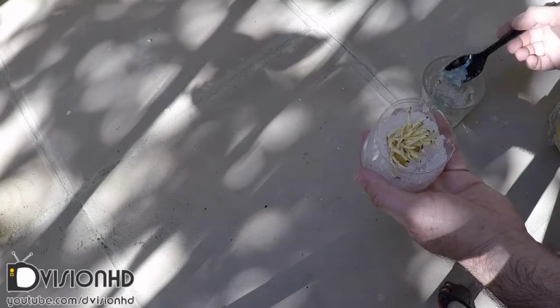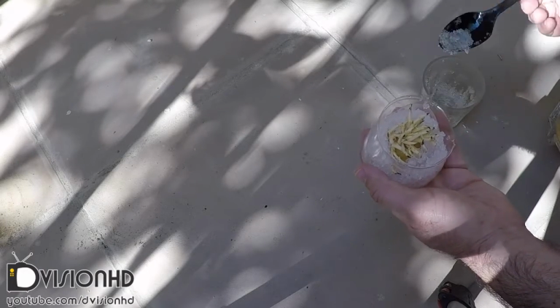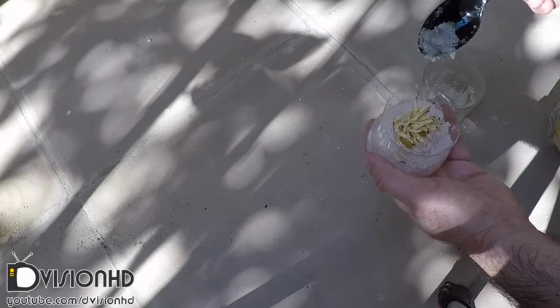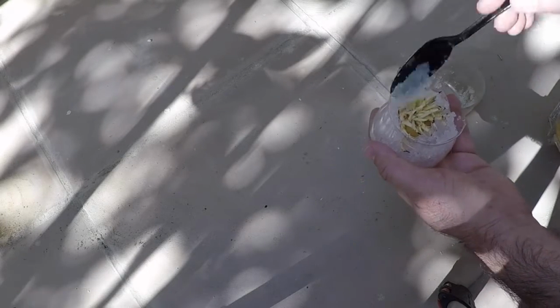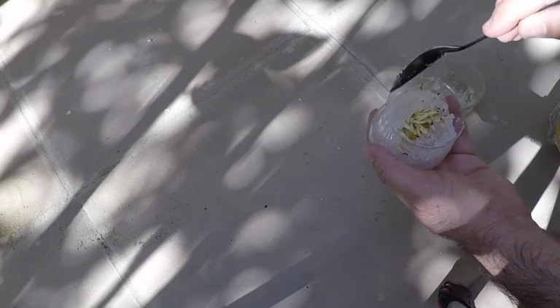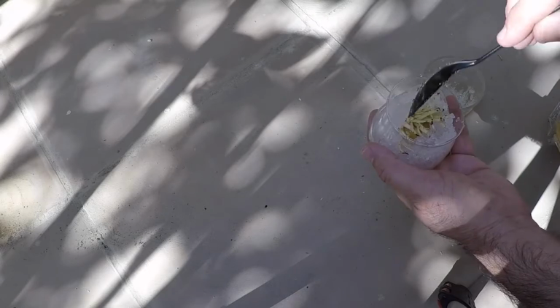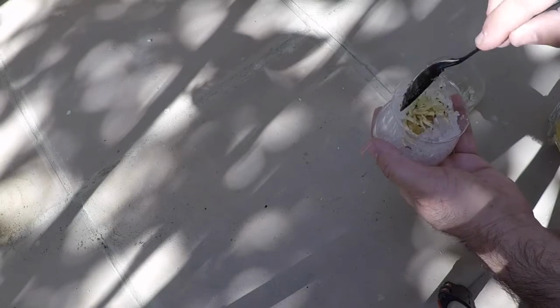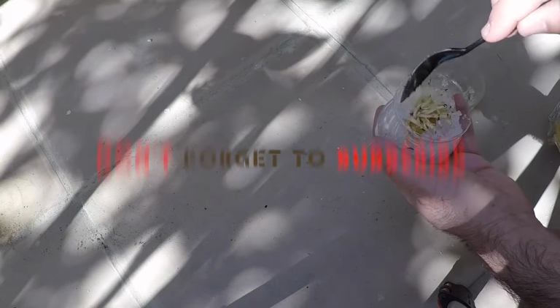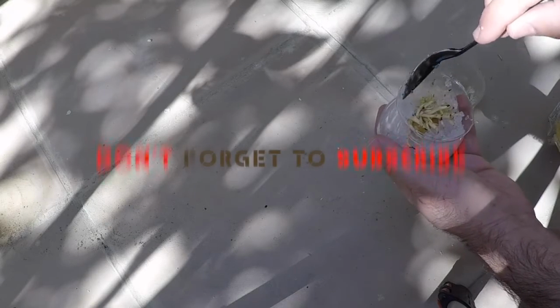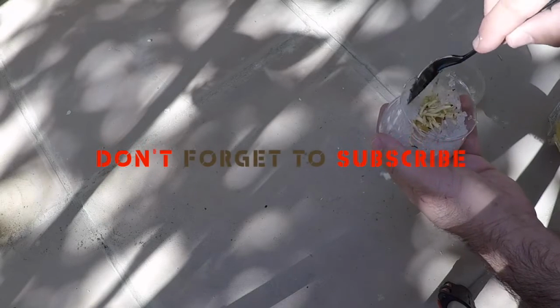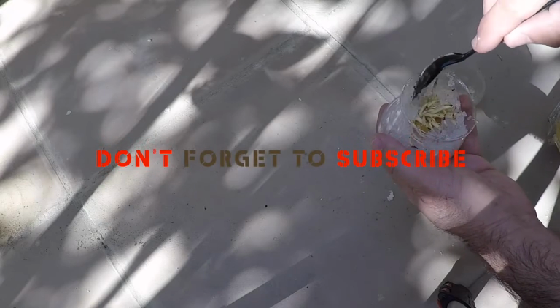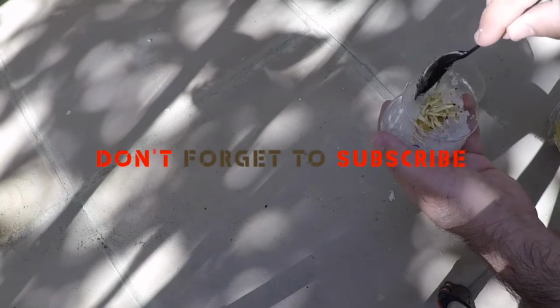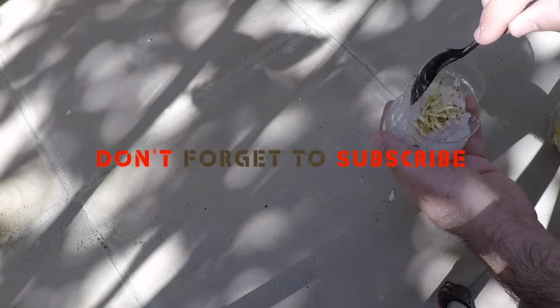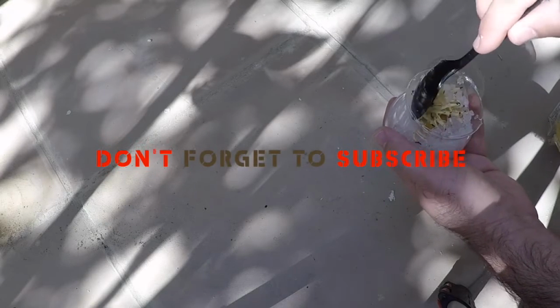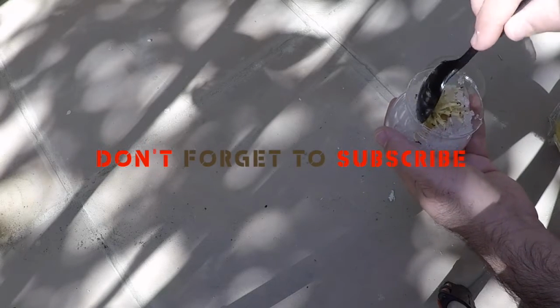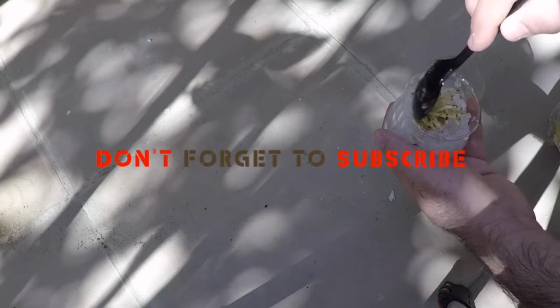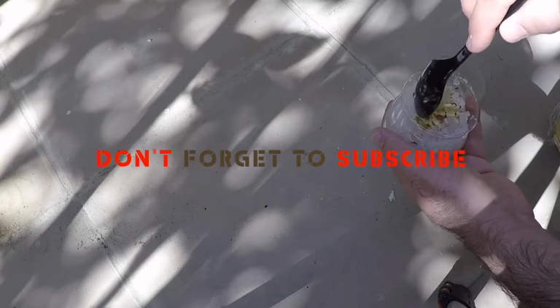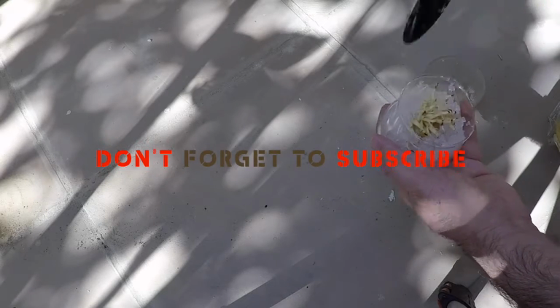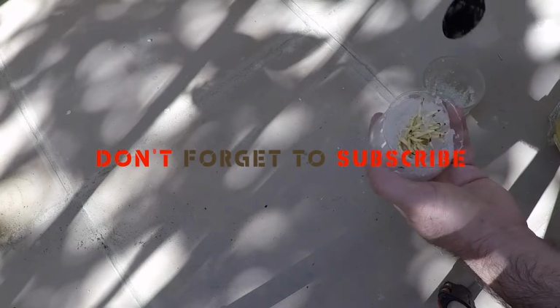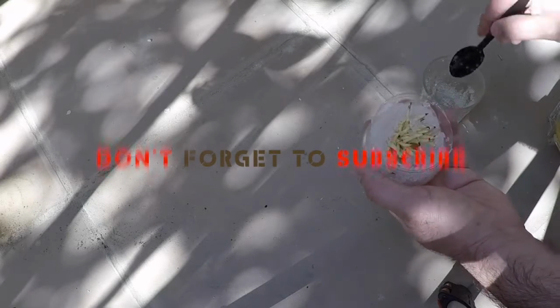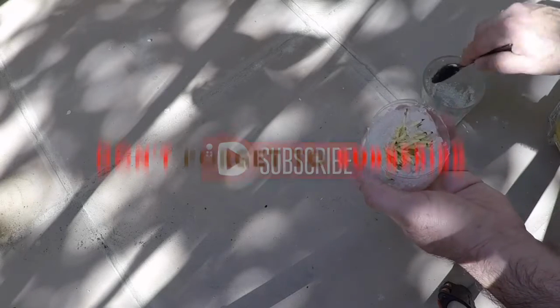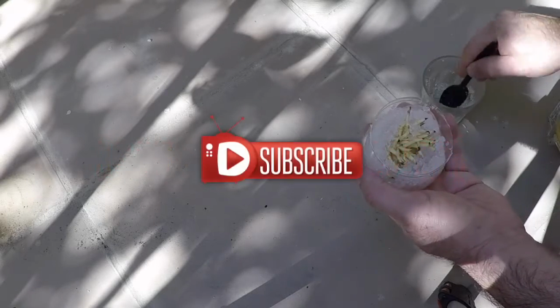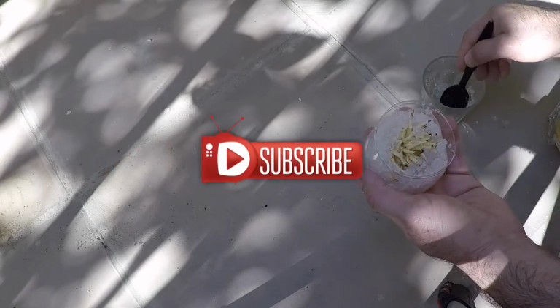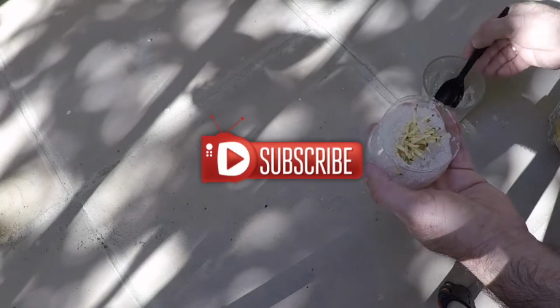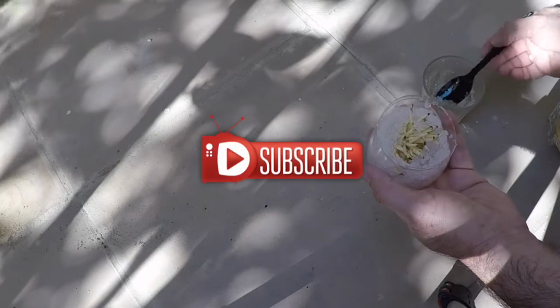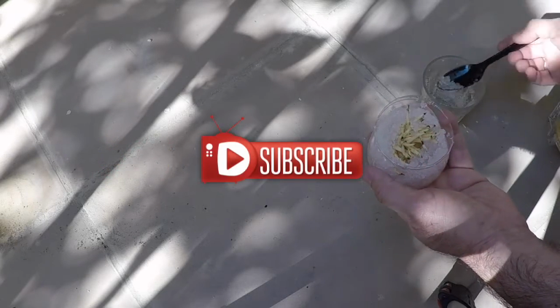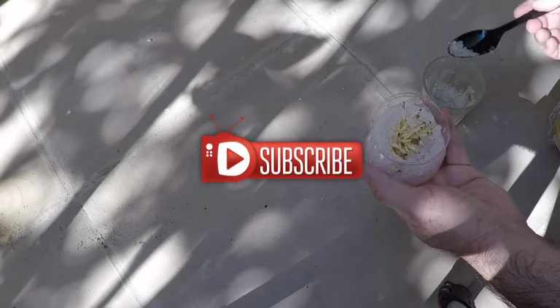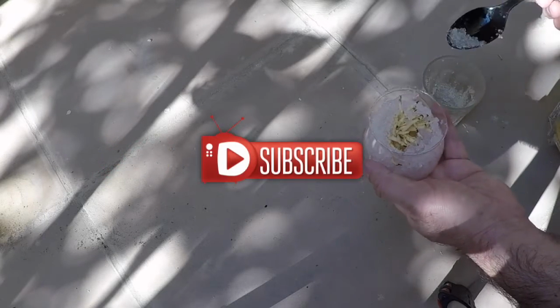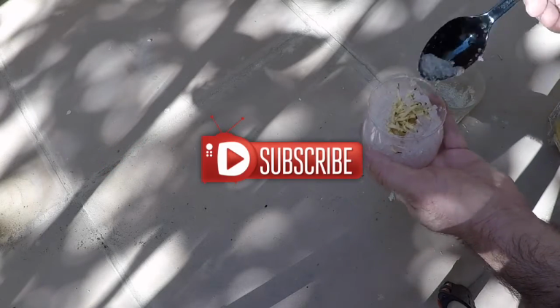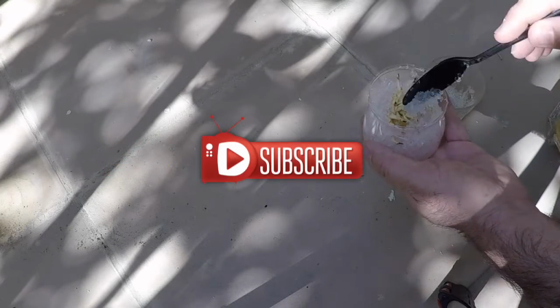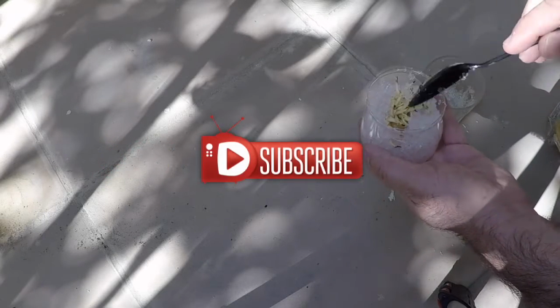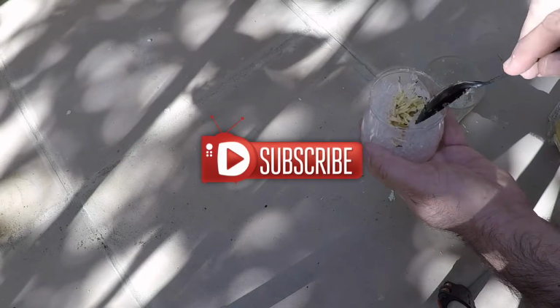I will be posting new videos every week, so don't forget to subscribe. If you like this video, give it a thumbs up and share it with others.